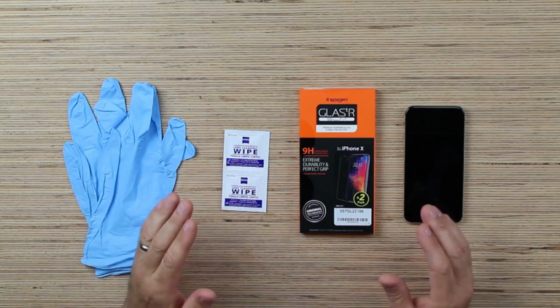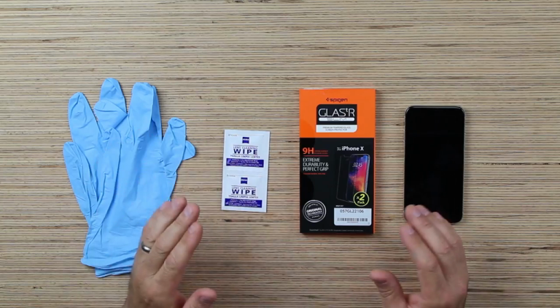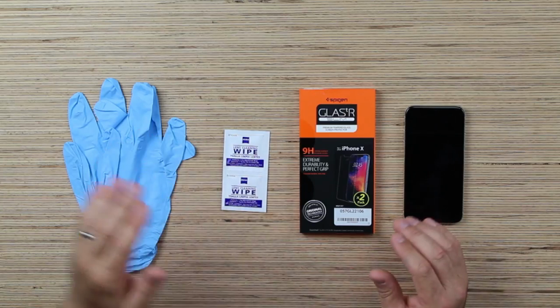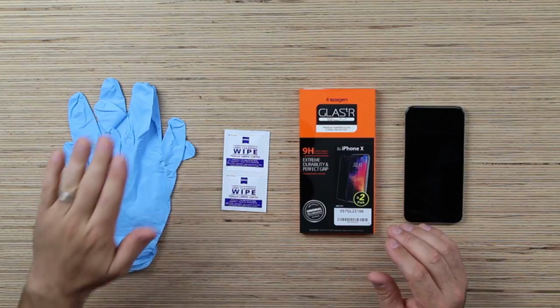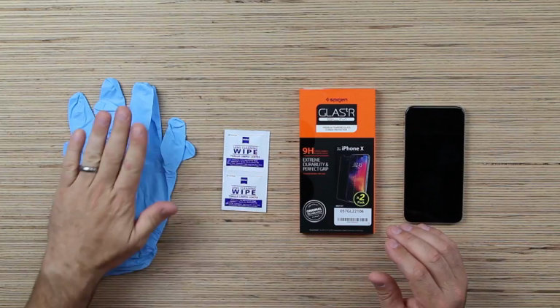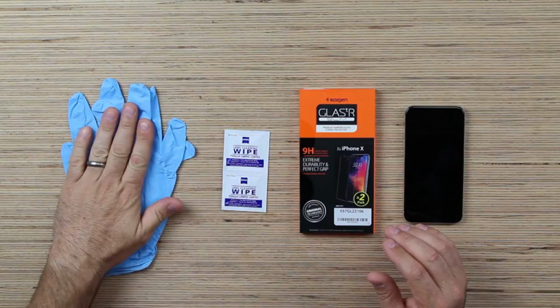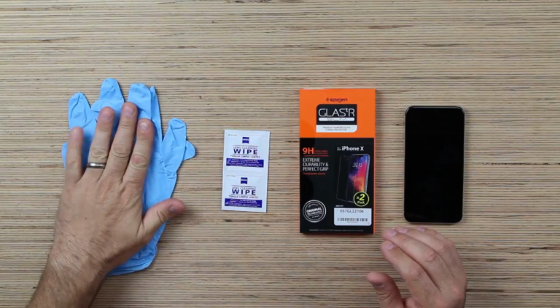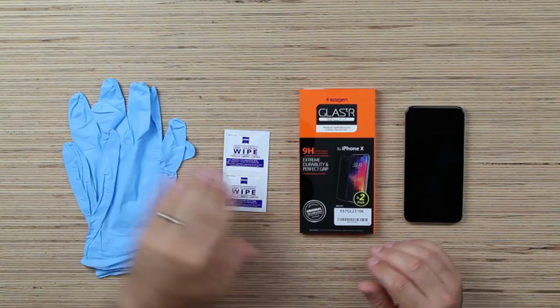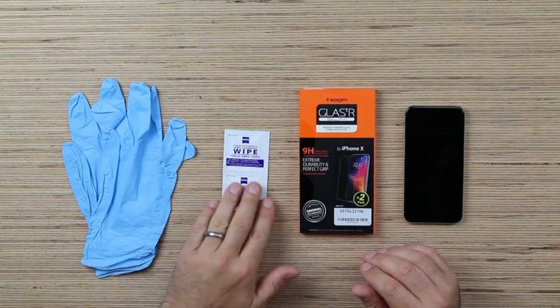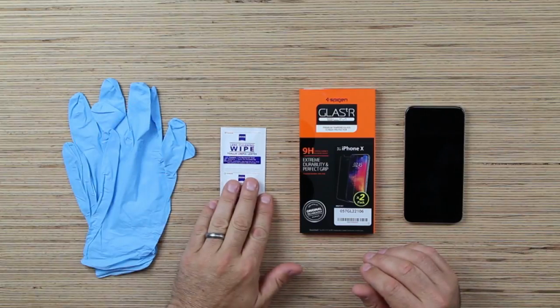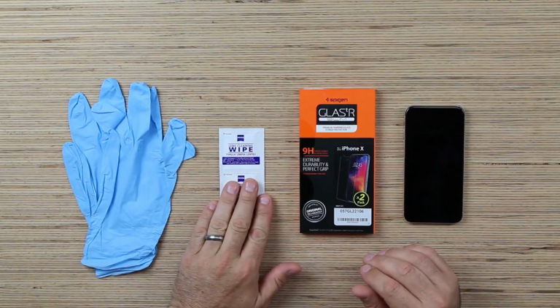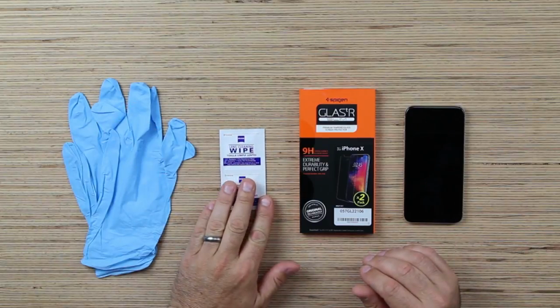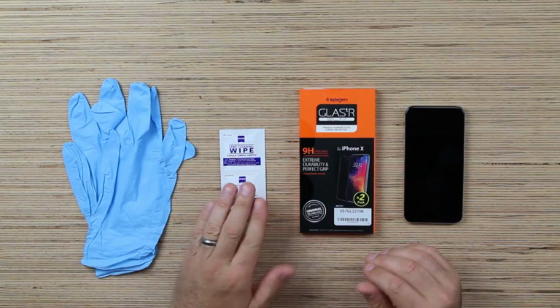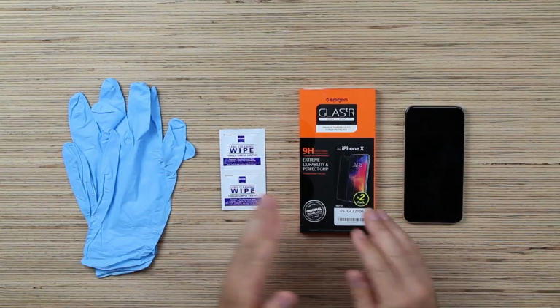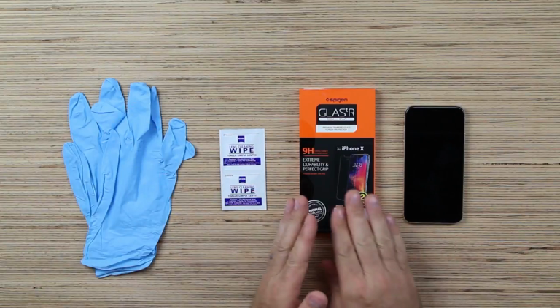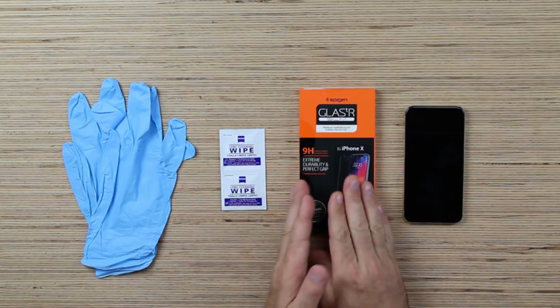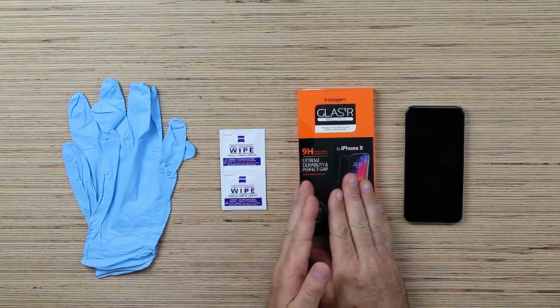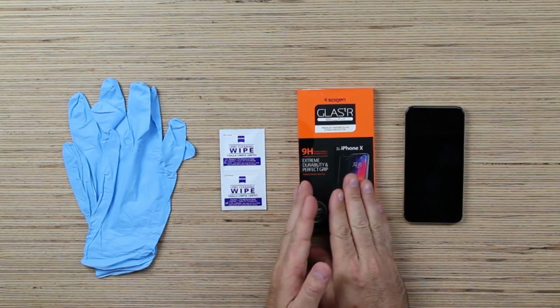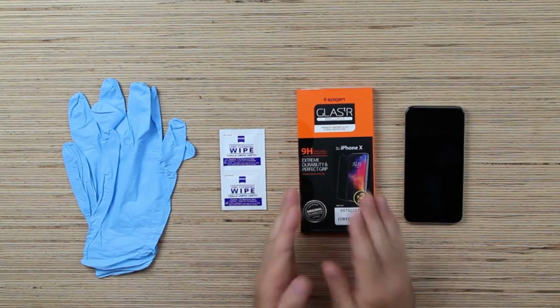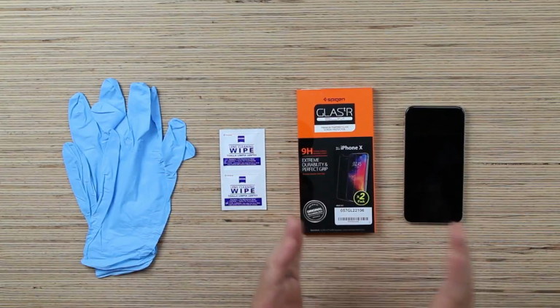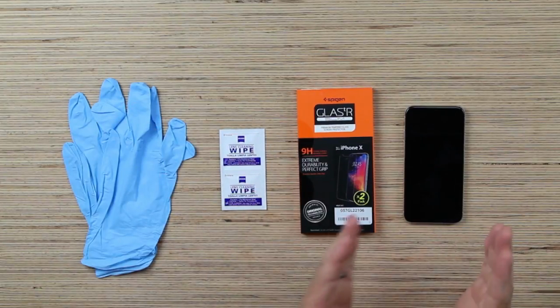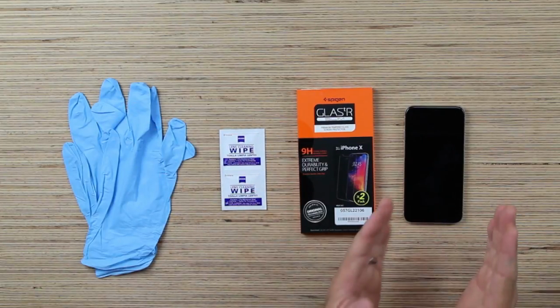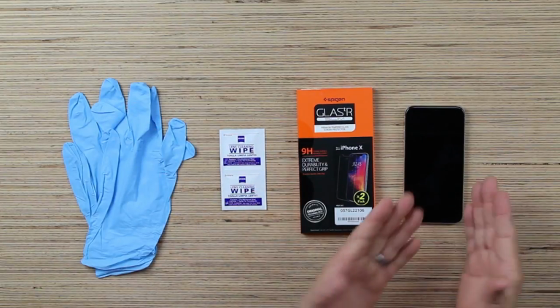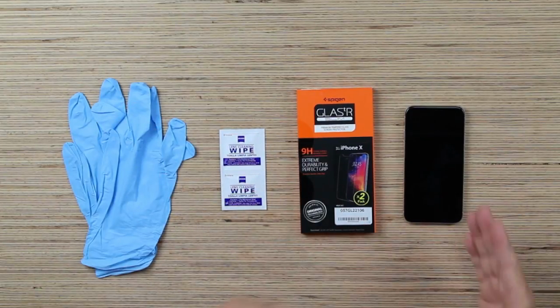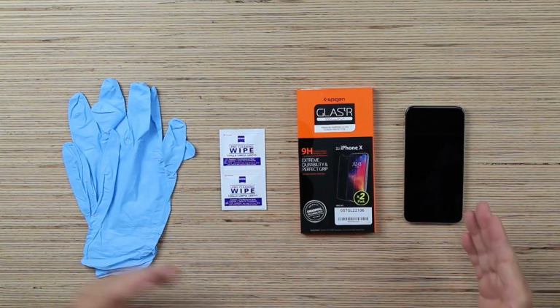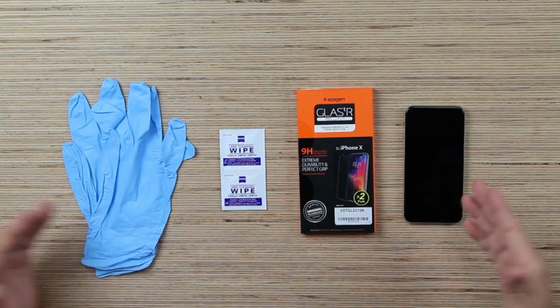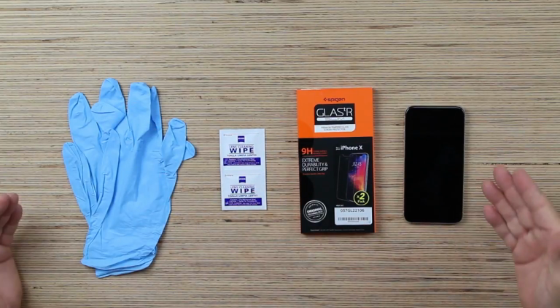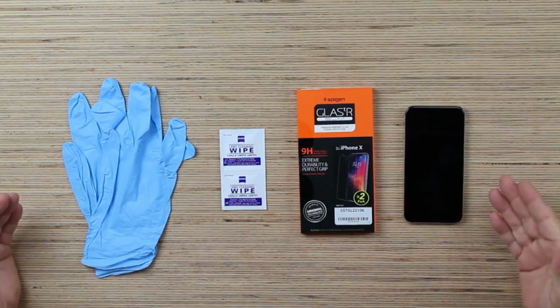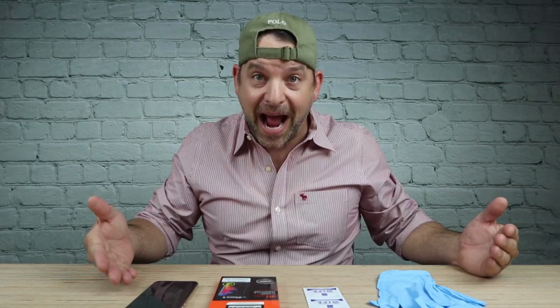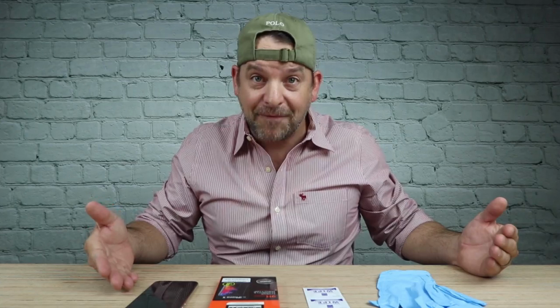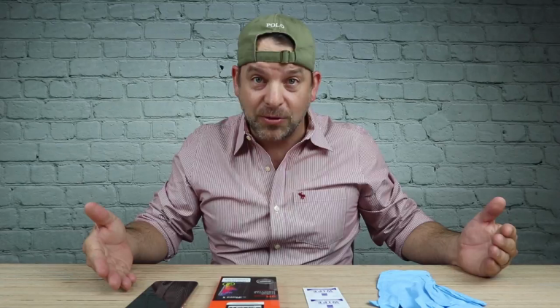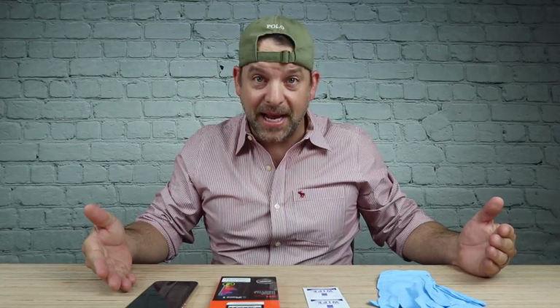What you're going to need is some gloves, some cleaning wipes, your Glass-R system, and you're going to need an iPhone X.